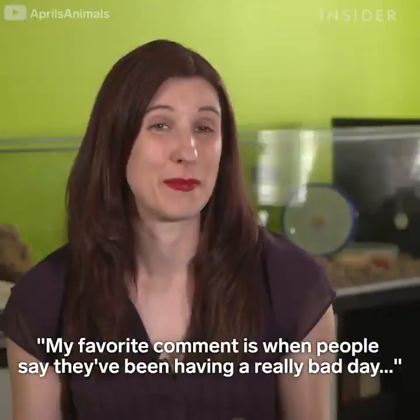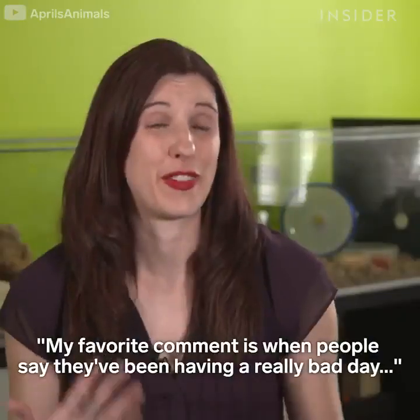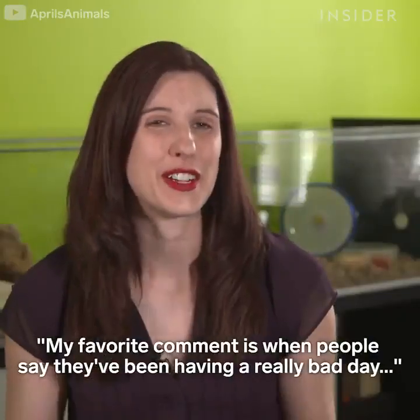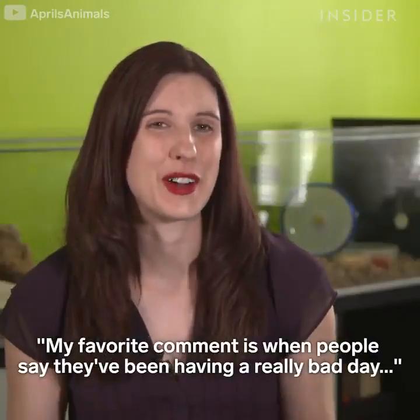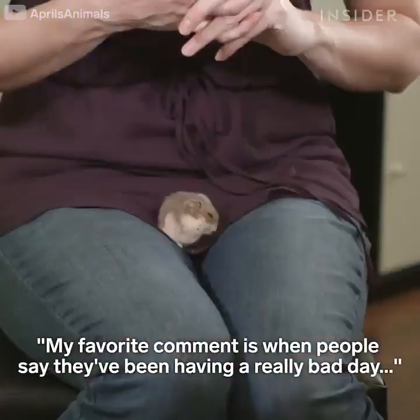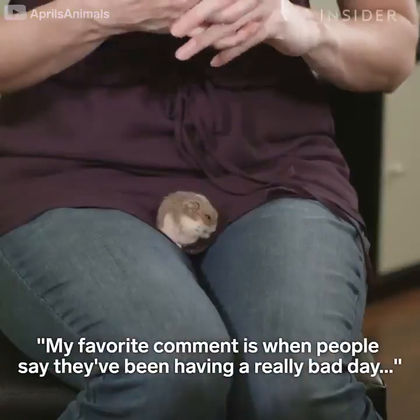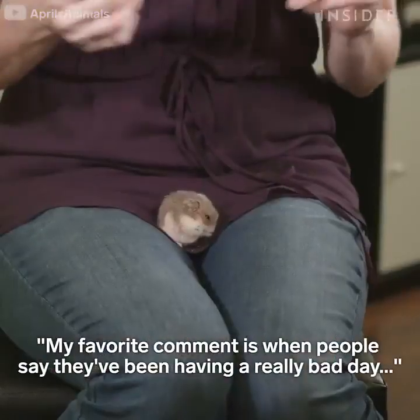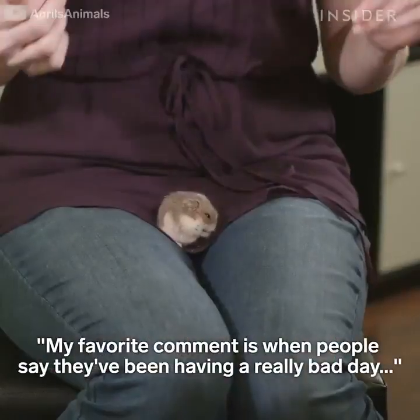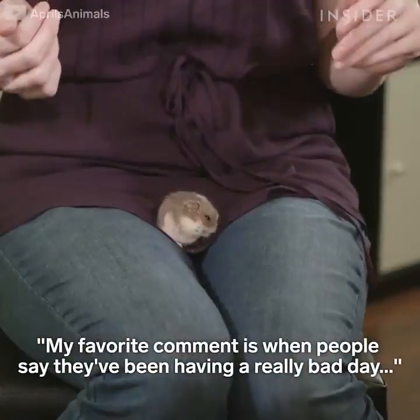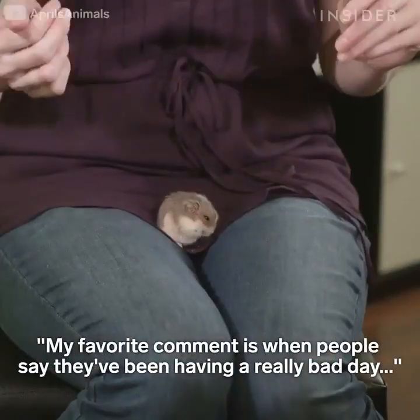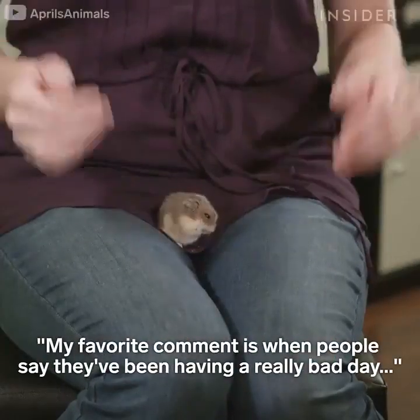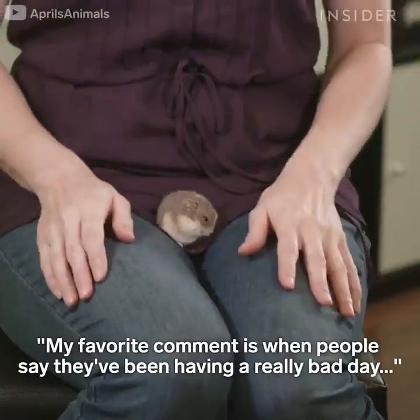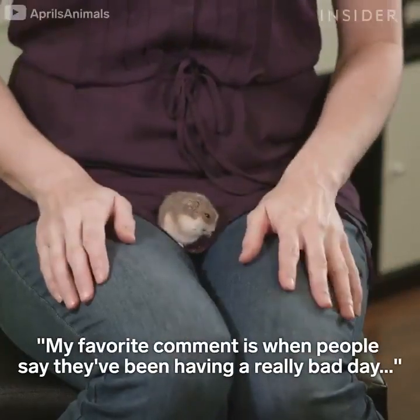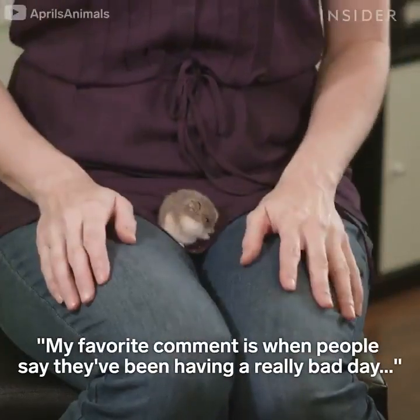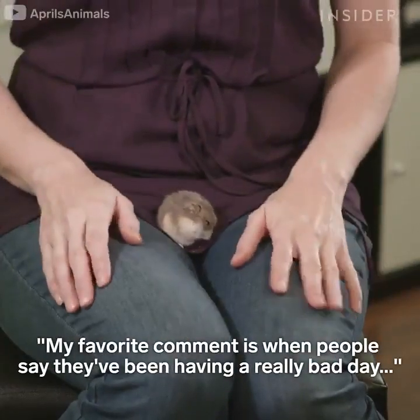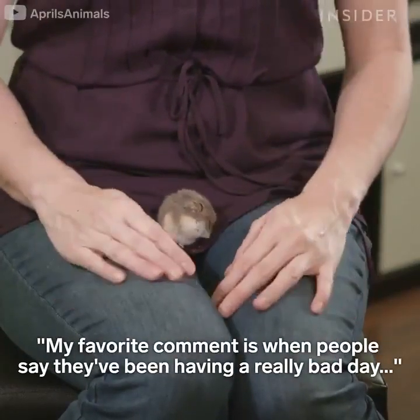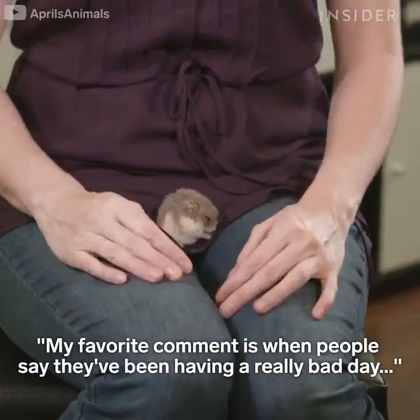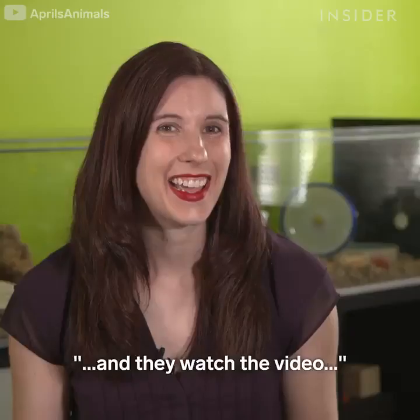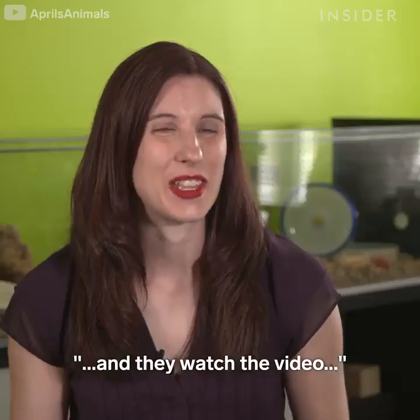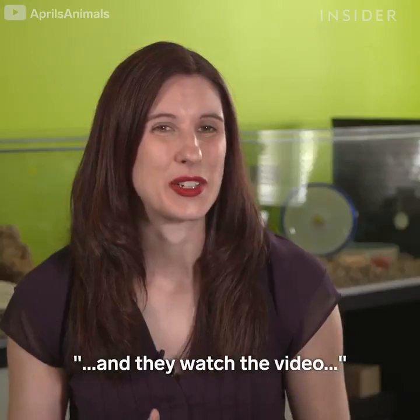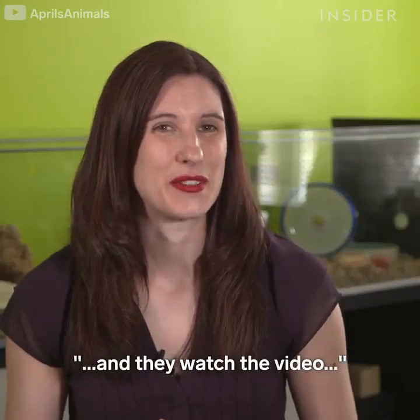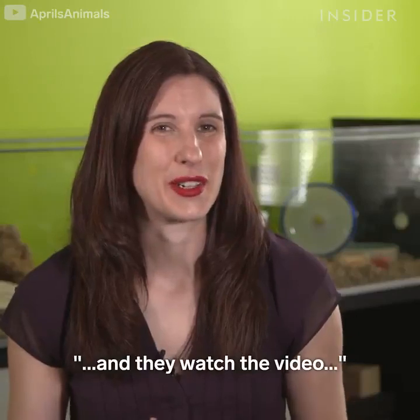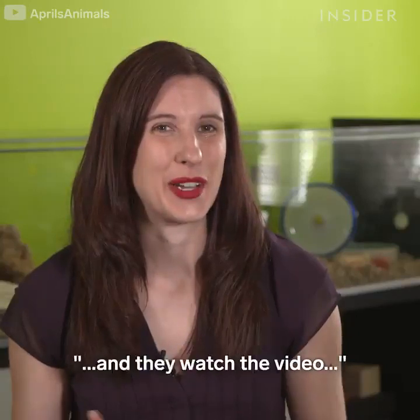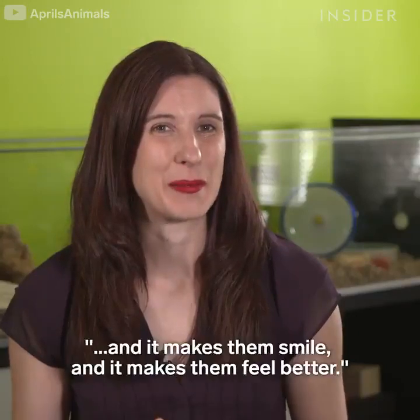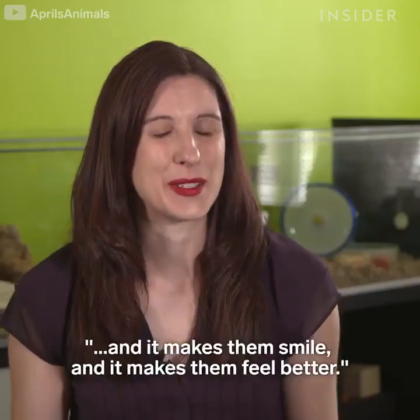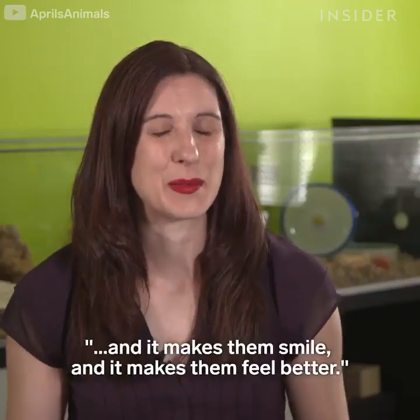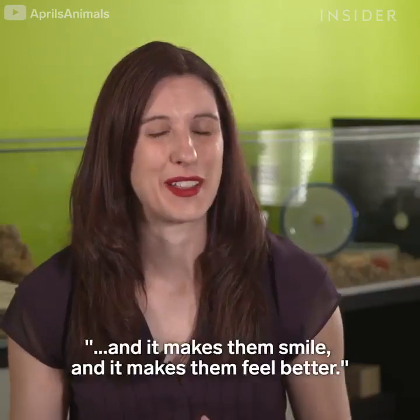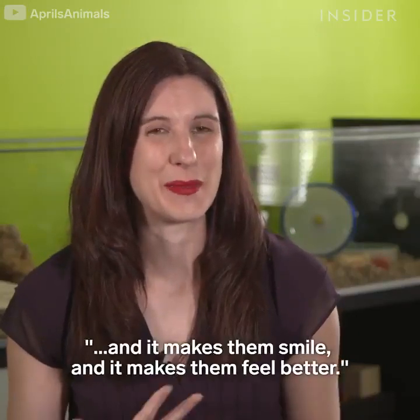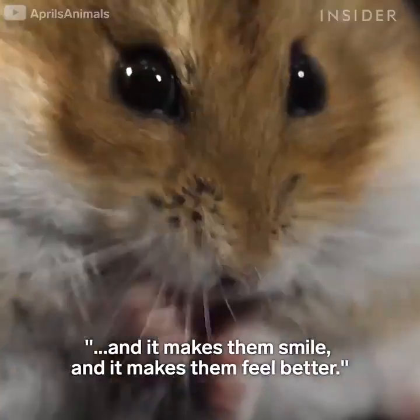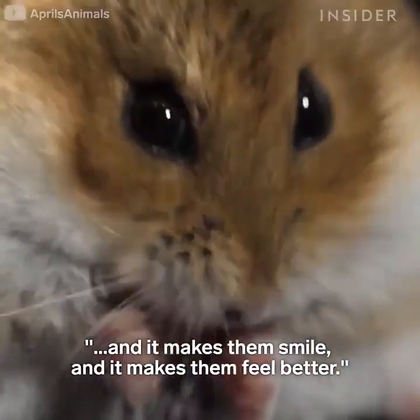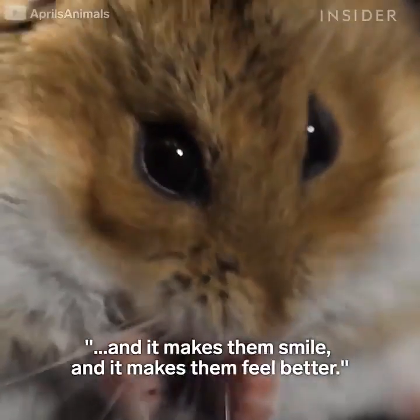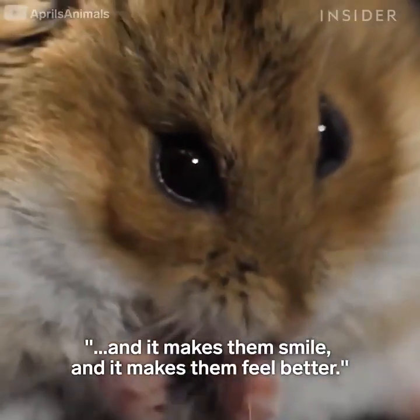My favorite comment is when people say they've been having a really bad day and they watch the video and it makes them smile and it makes them feel better.